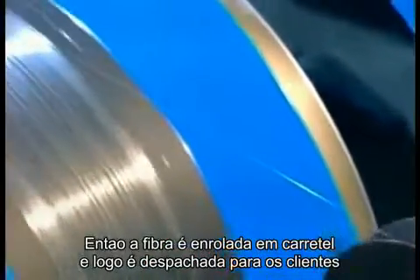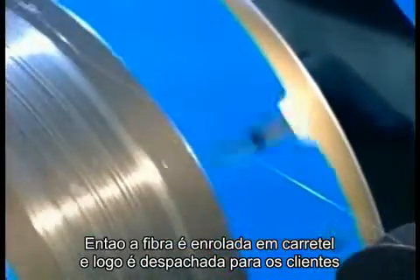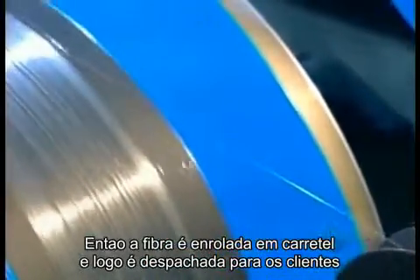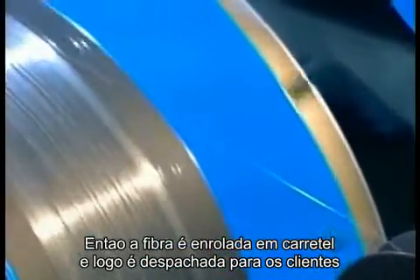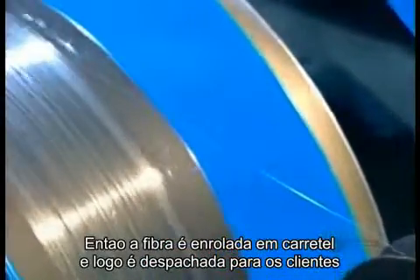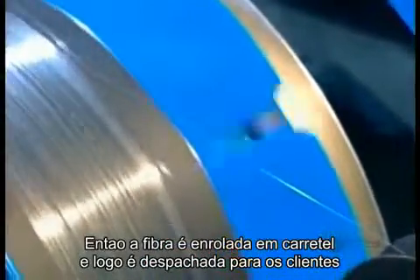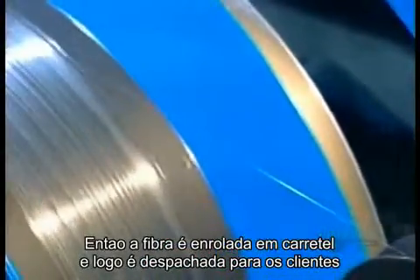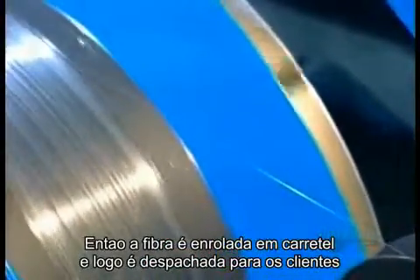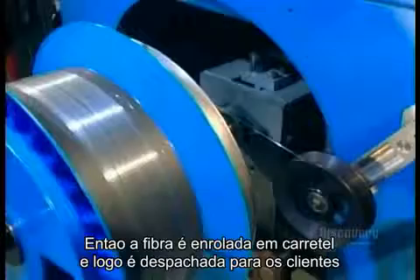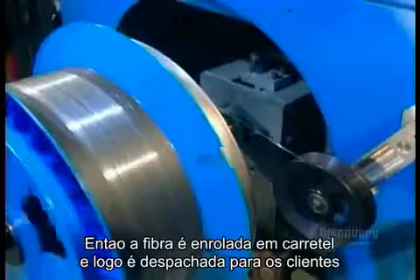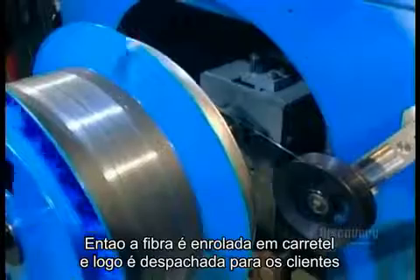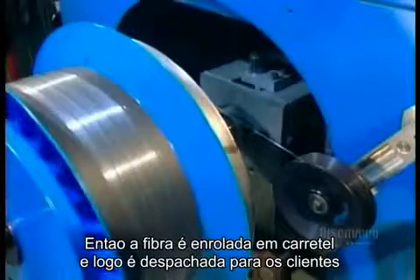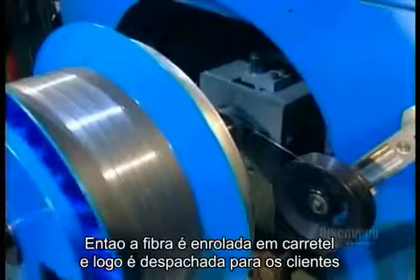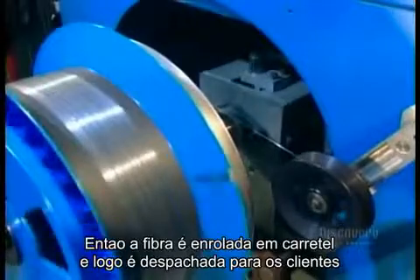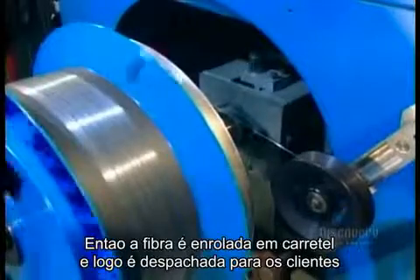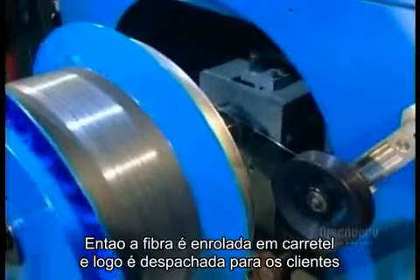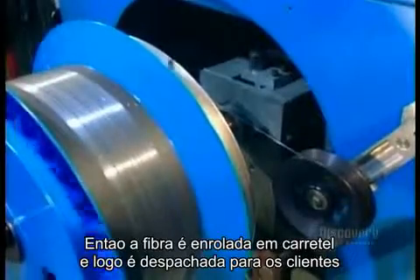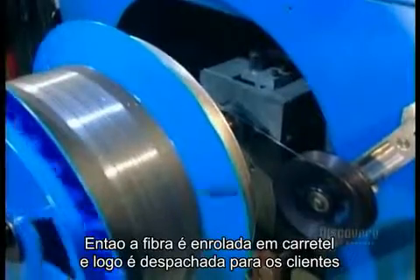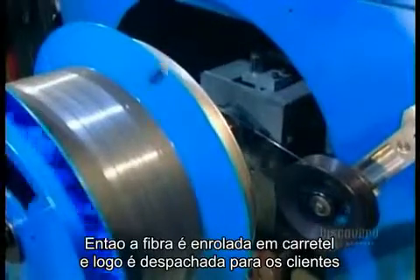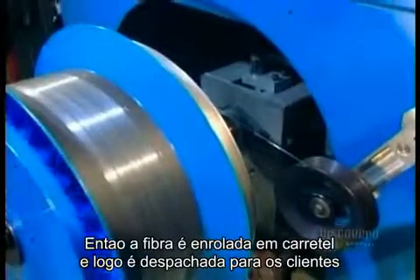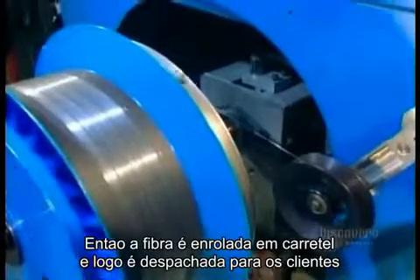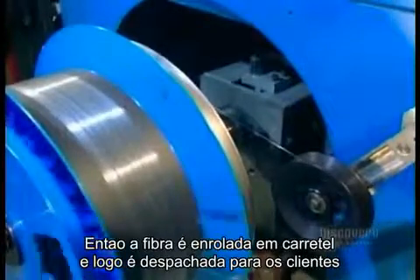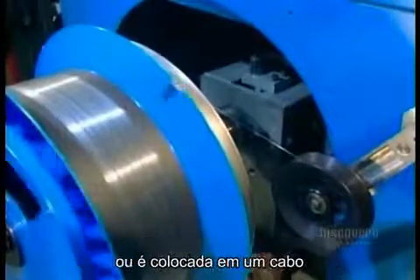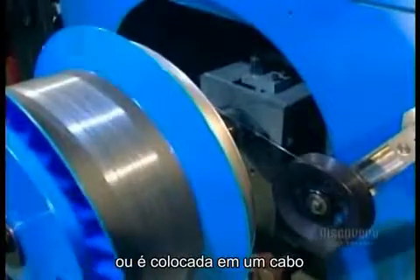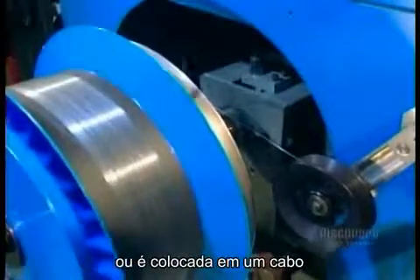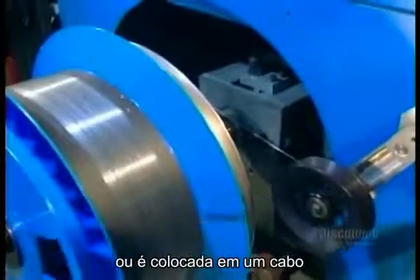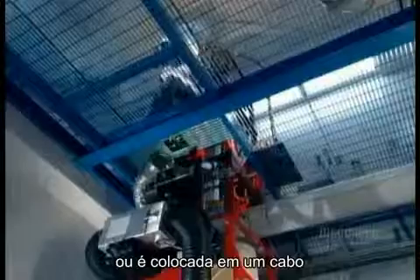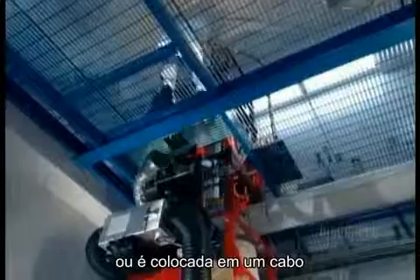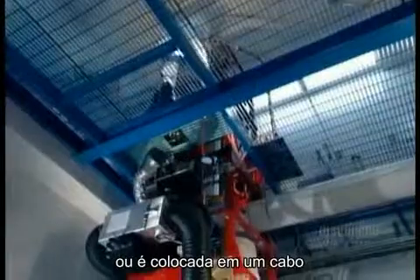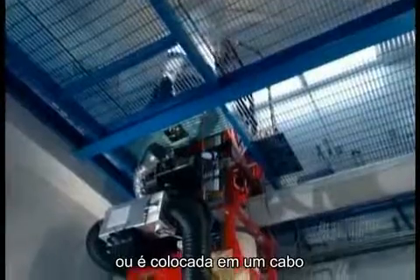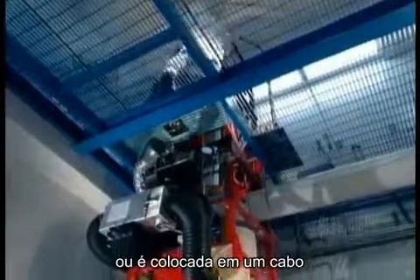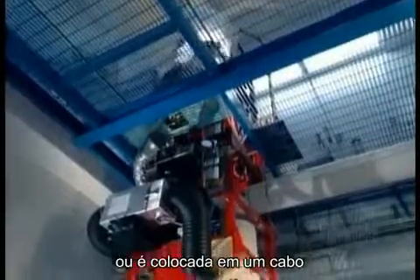Finally, the fiber is rolled onto a drum. From here, it's either shipped out as is or put into a cable.